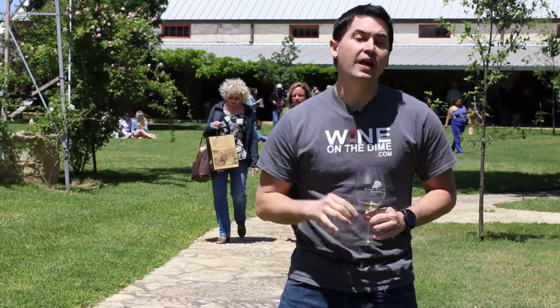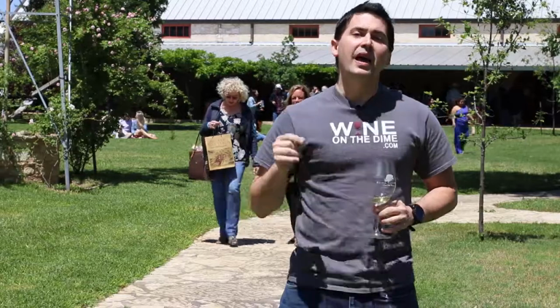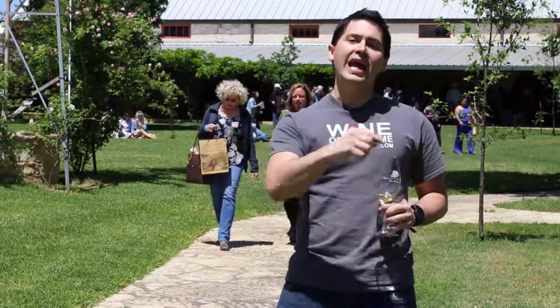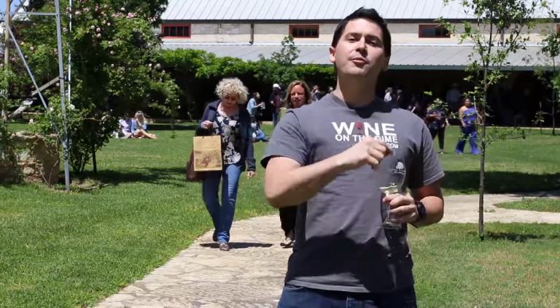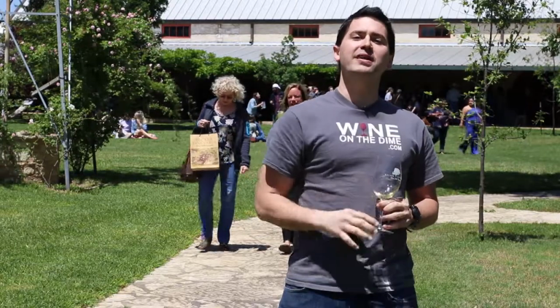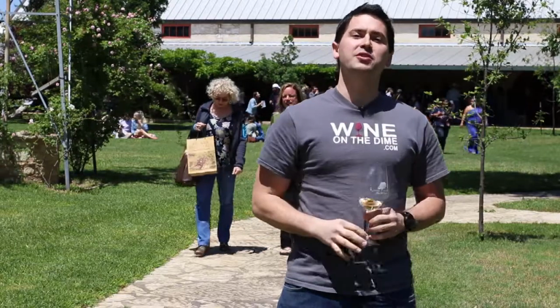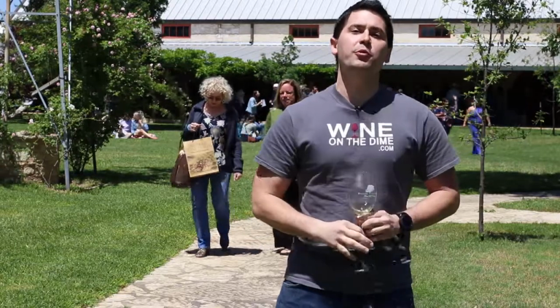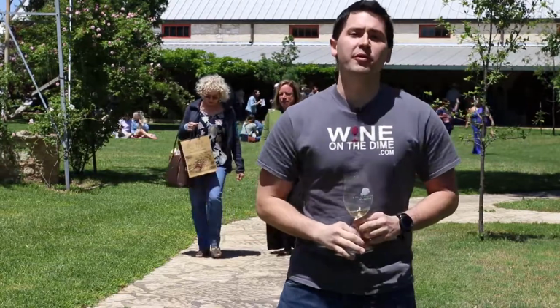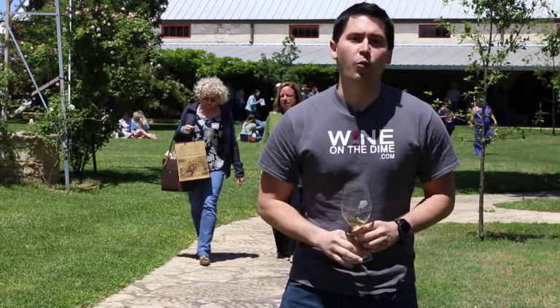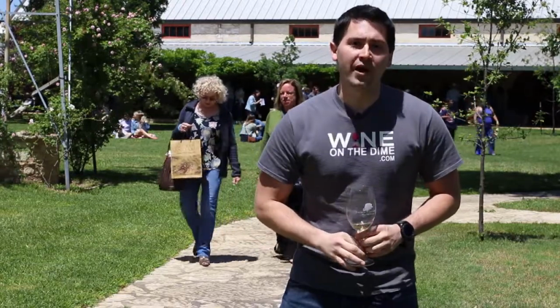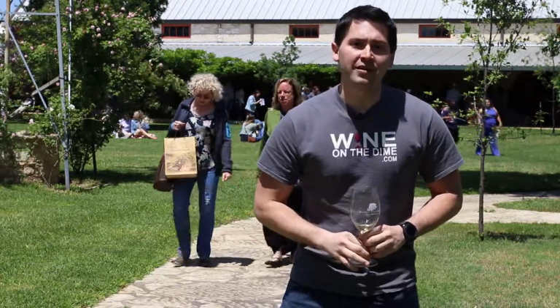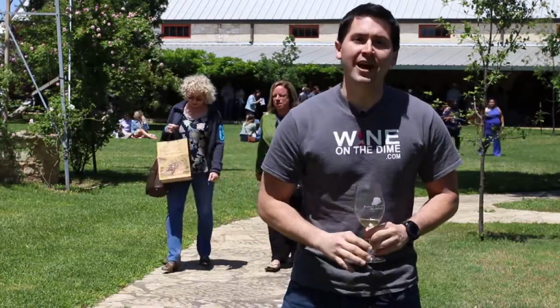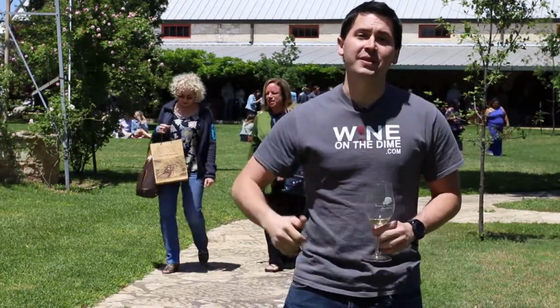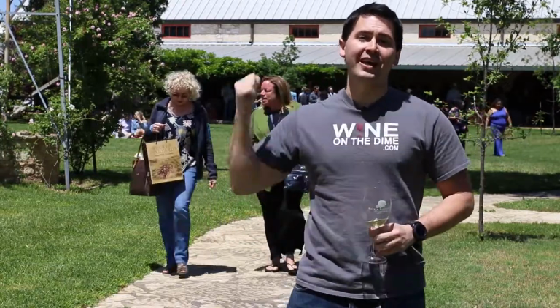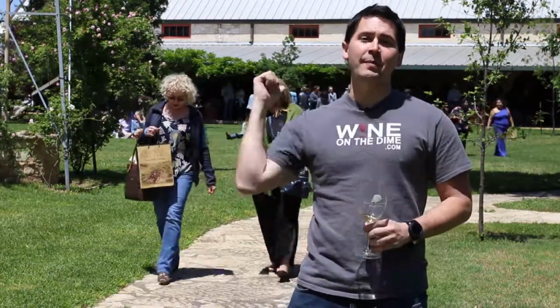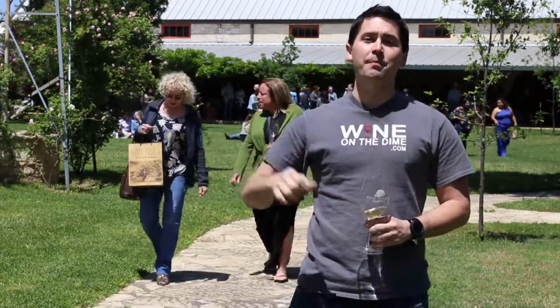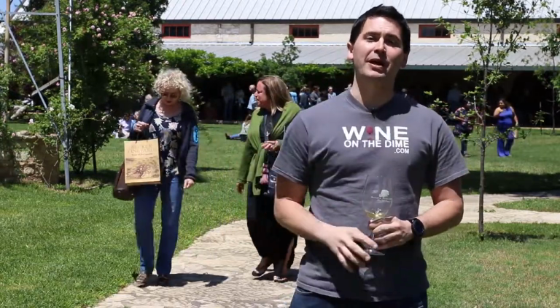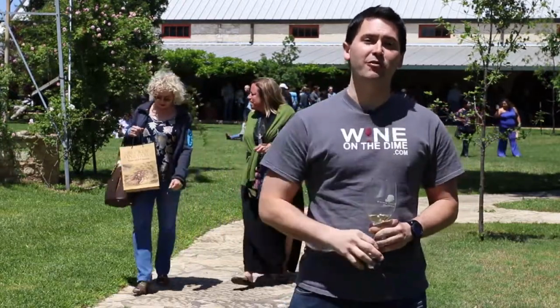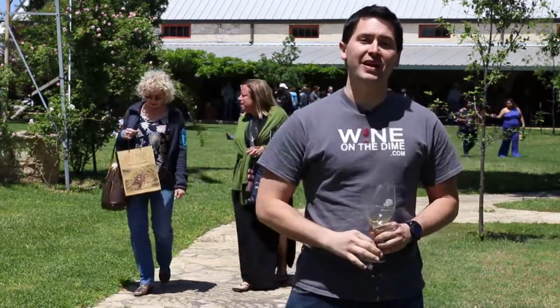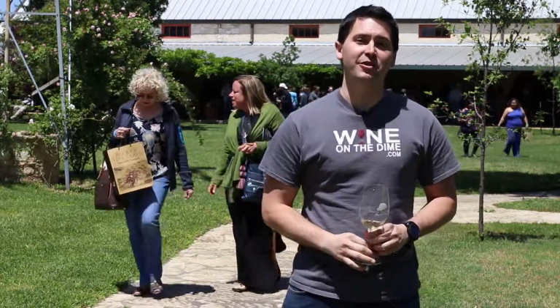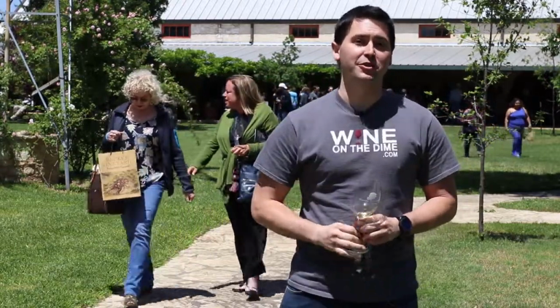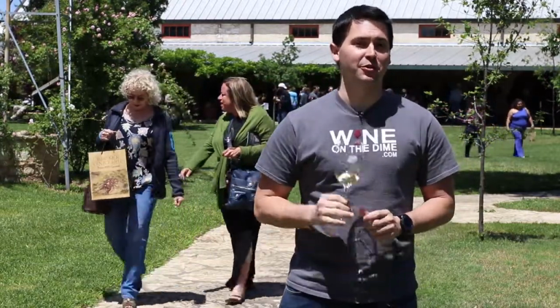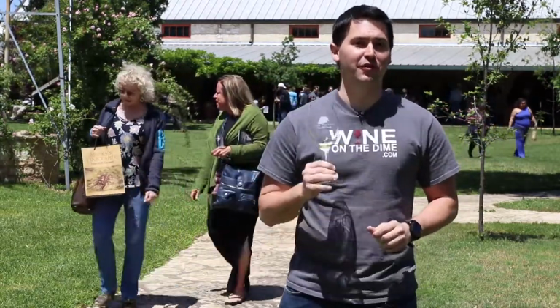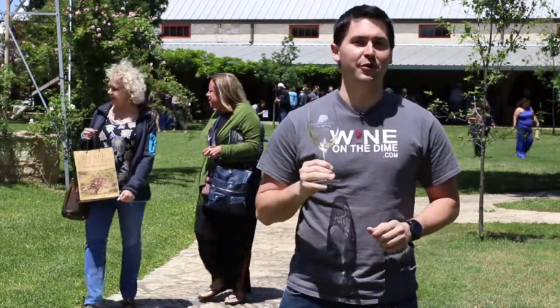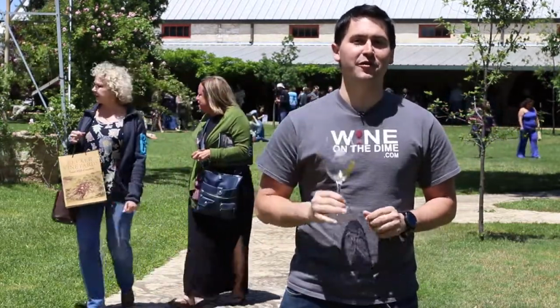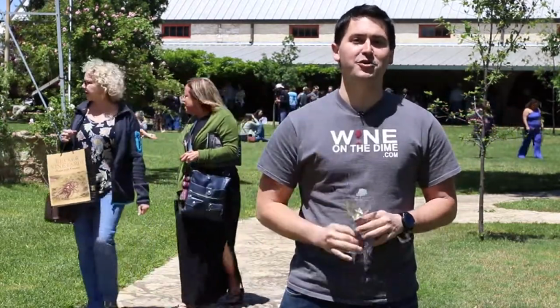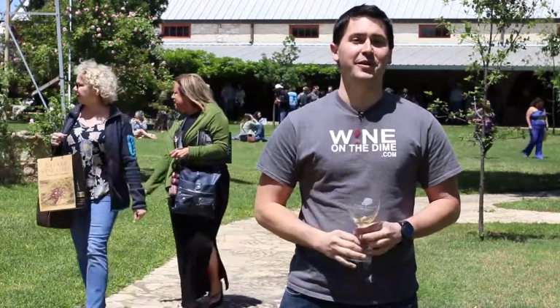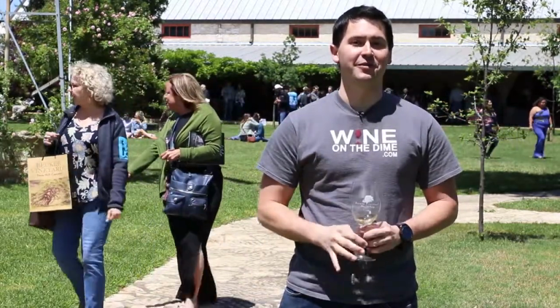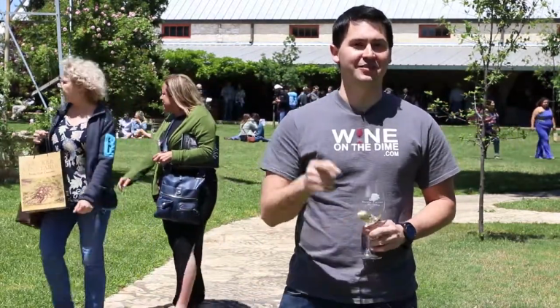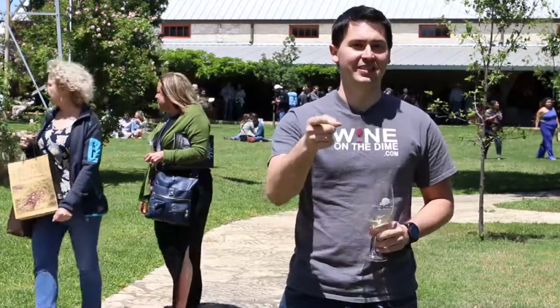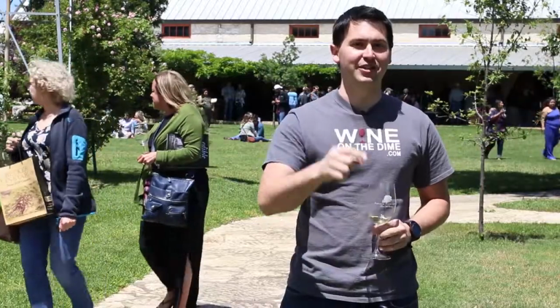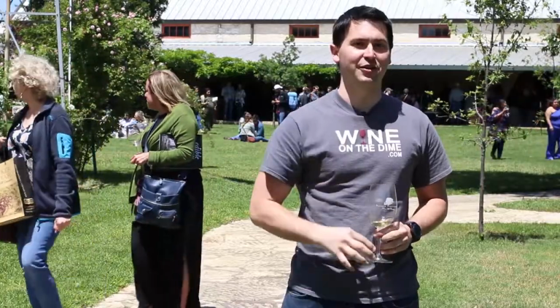Hey everybody, this is Stuart with Wine on the Diamond. Today I'm at Becker Vineyards reviewing Gewurztraminer. Stay tuned.